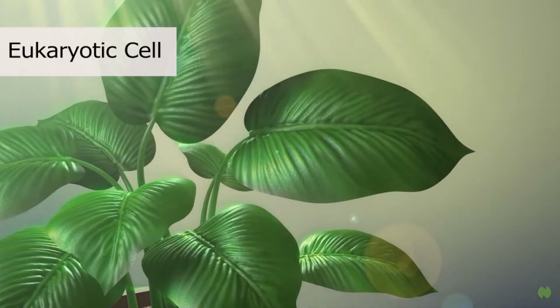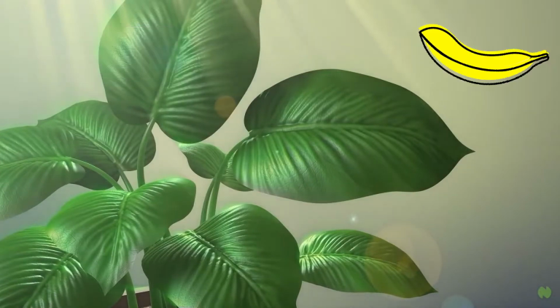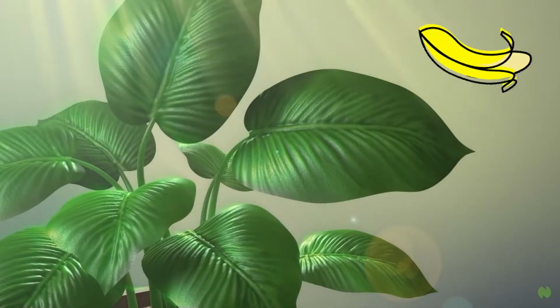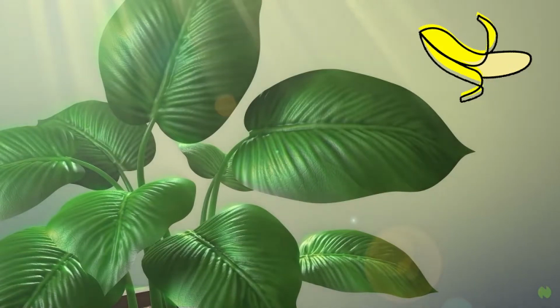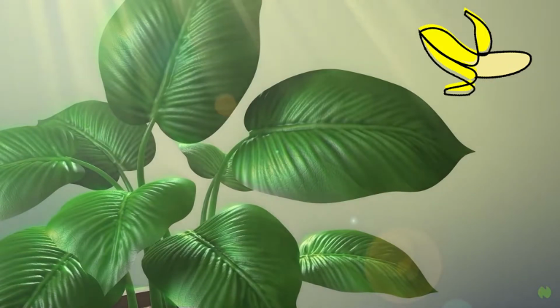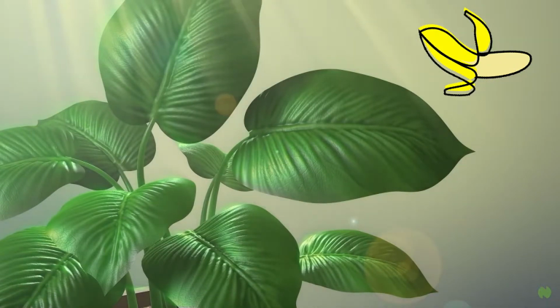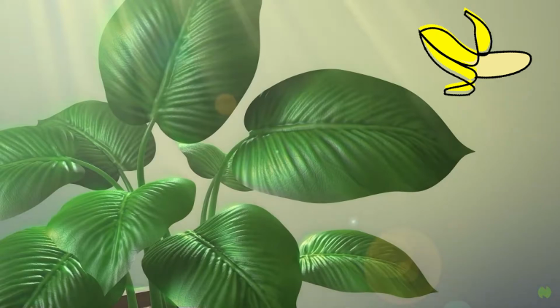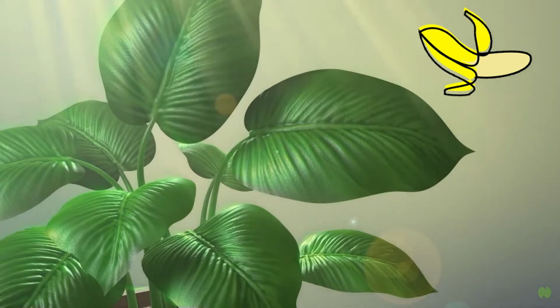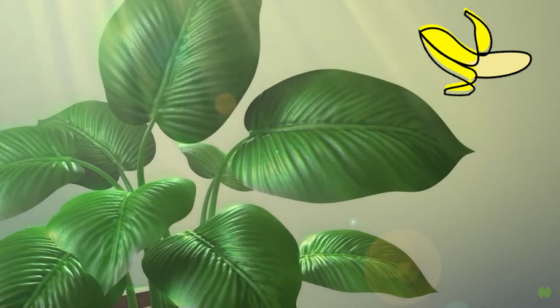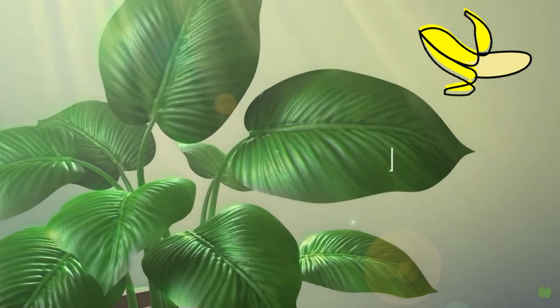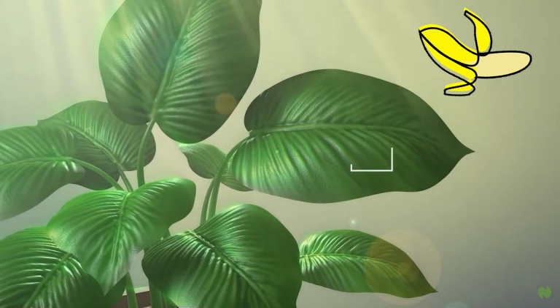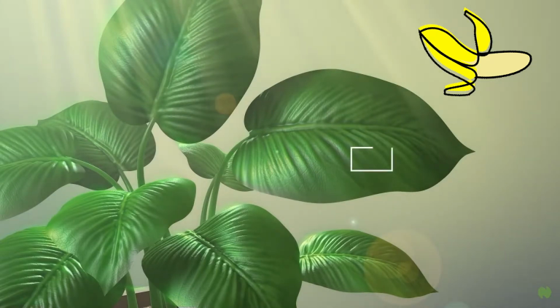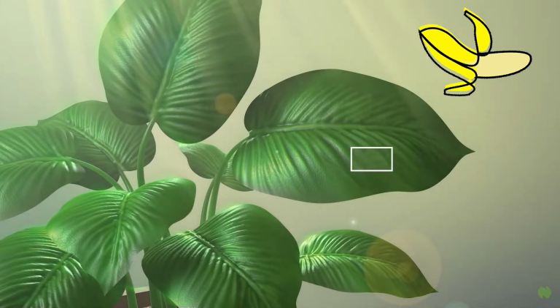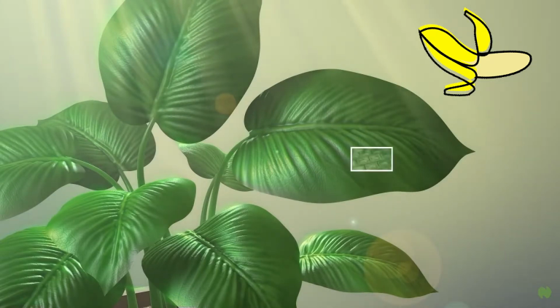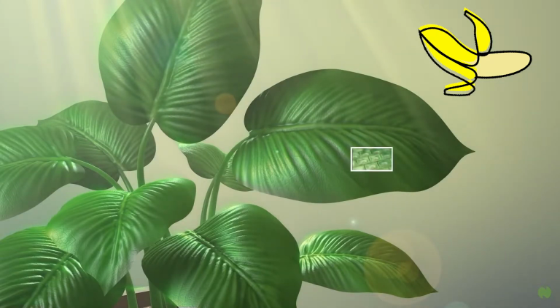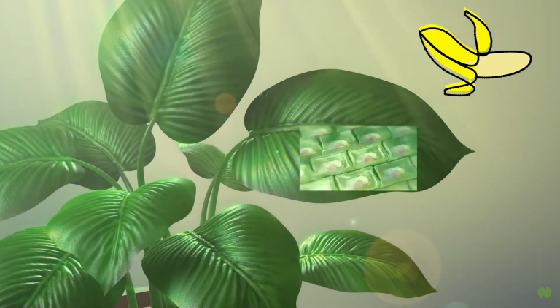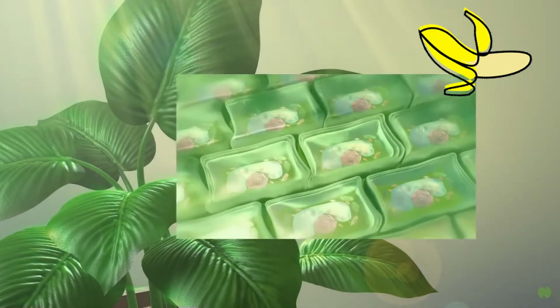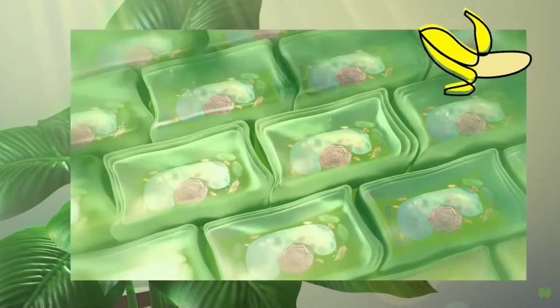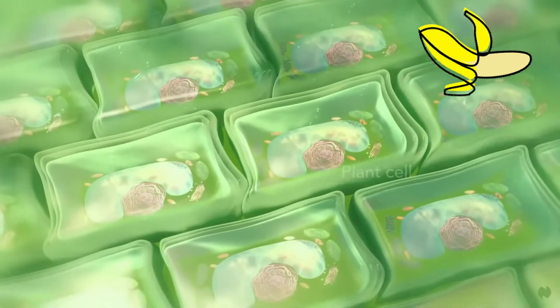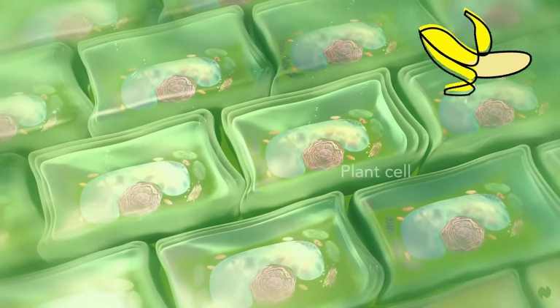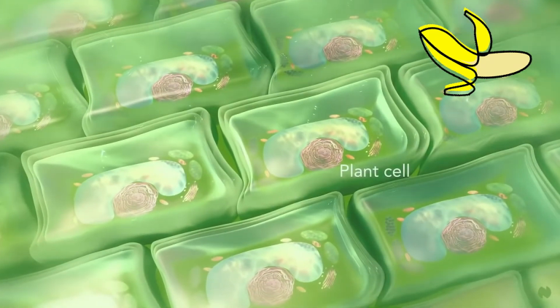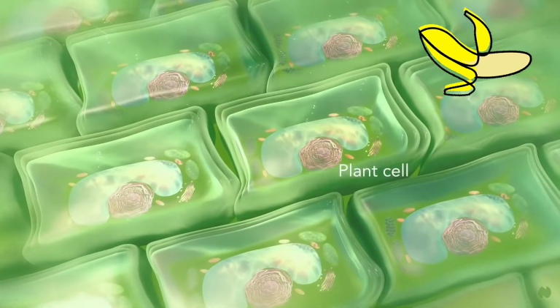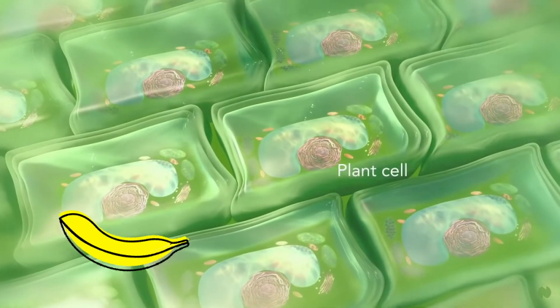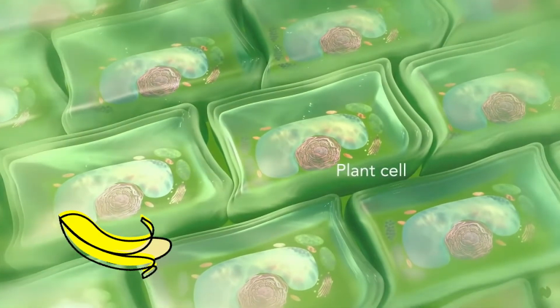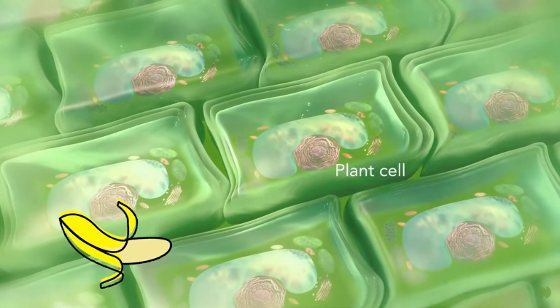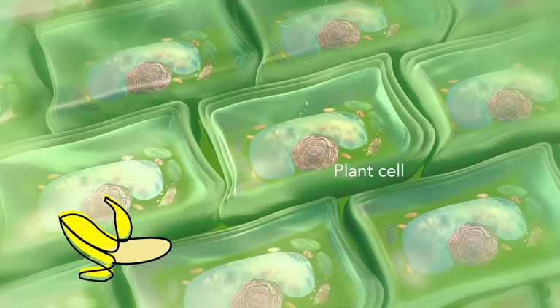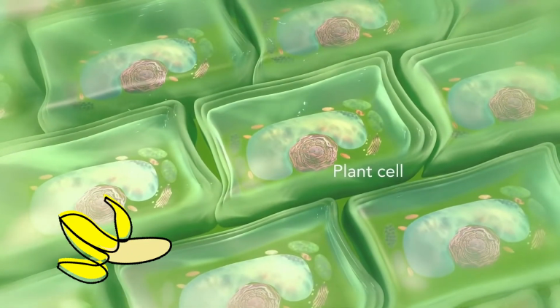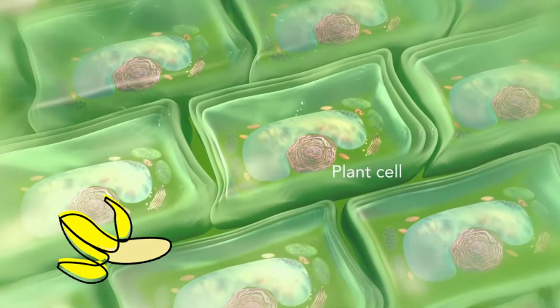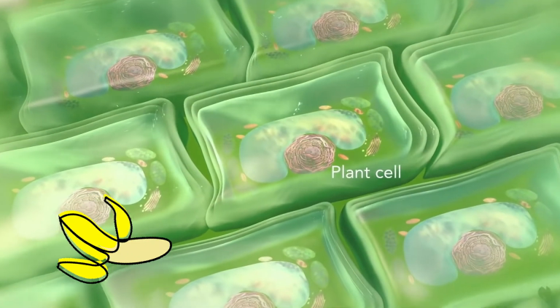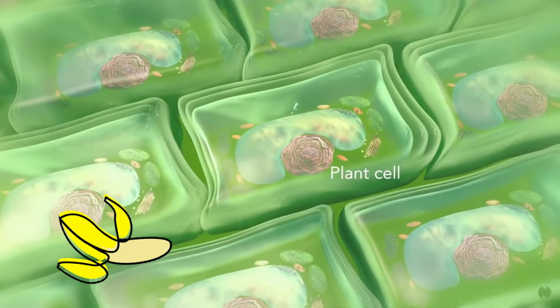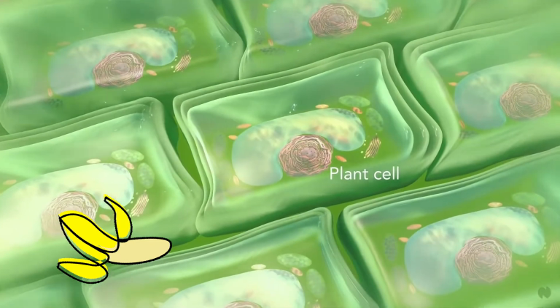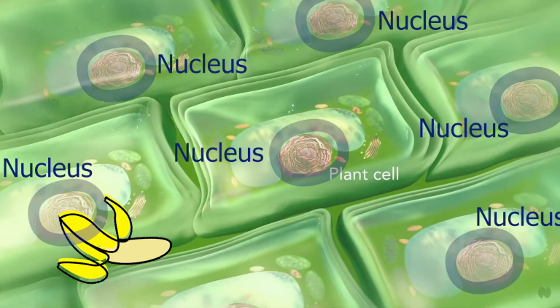Bananas are plants, which makes them a eukaryote, so in this lab we are extracting DNA out of the nucleus.